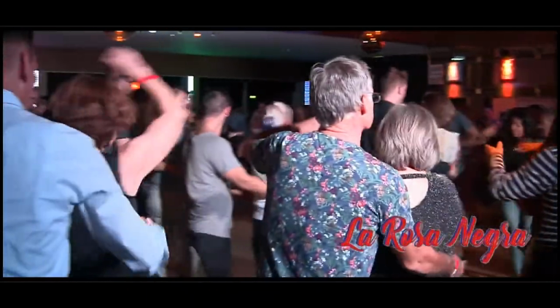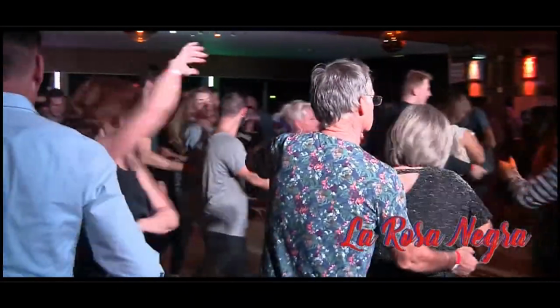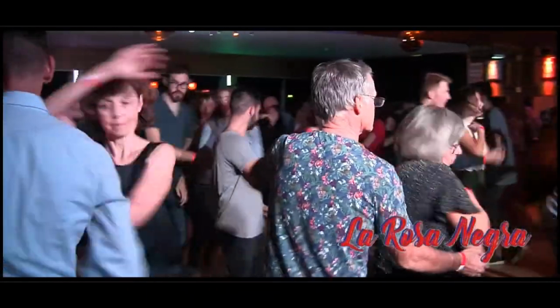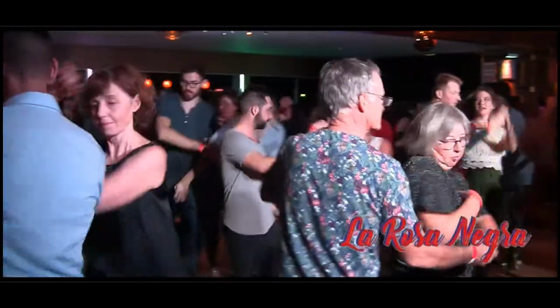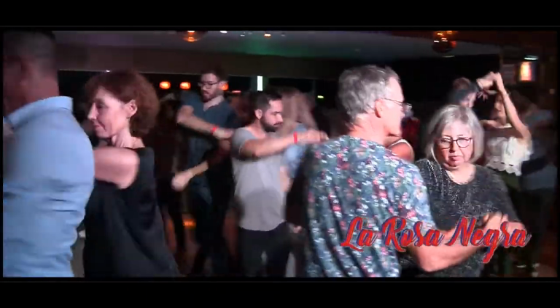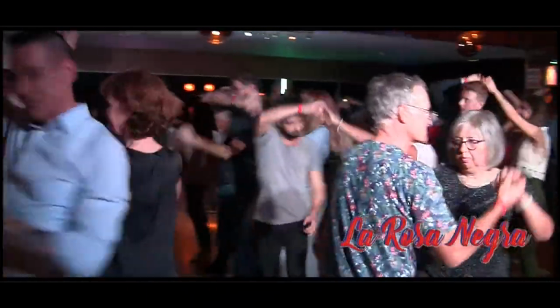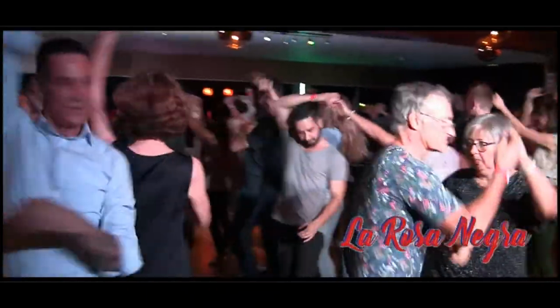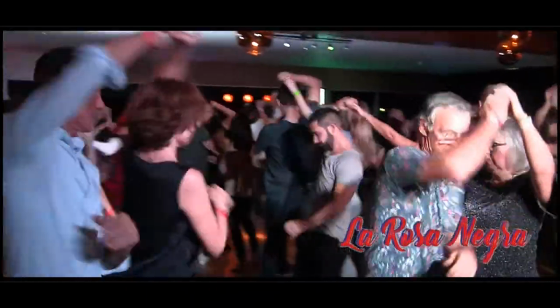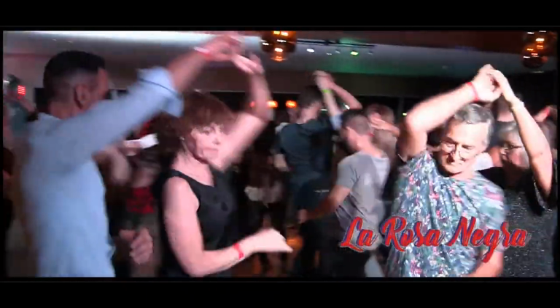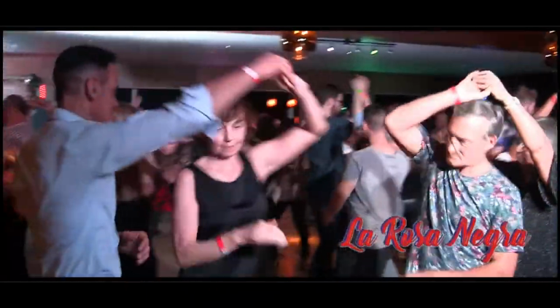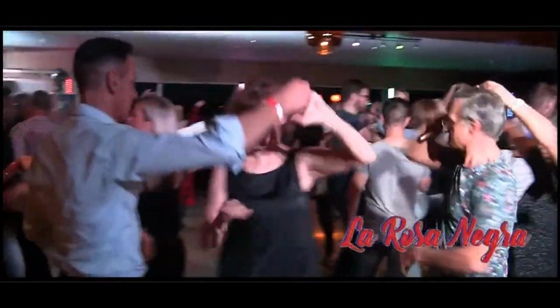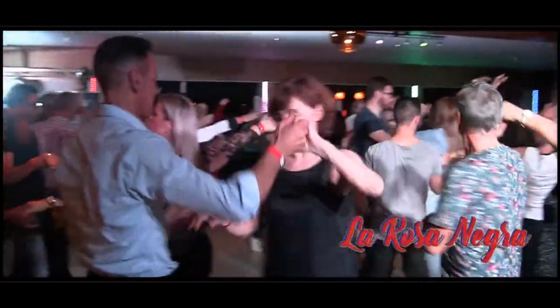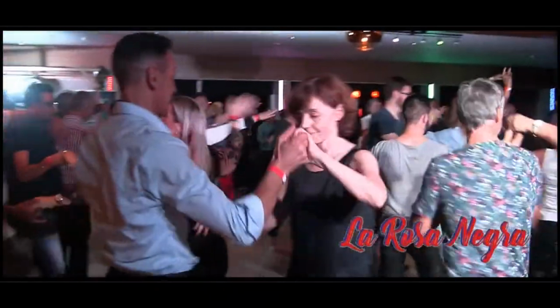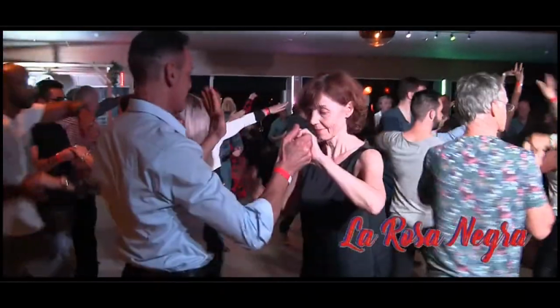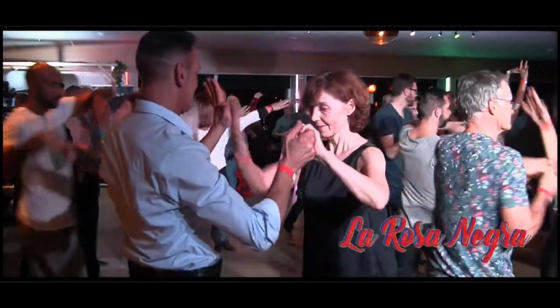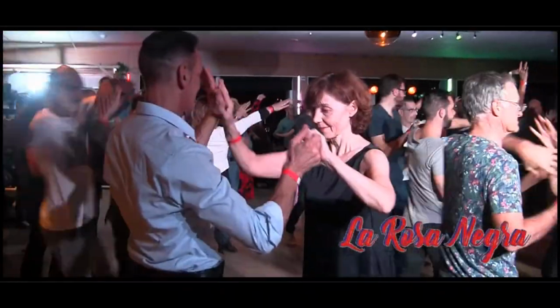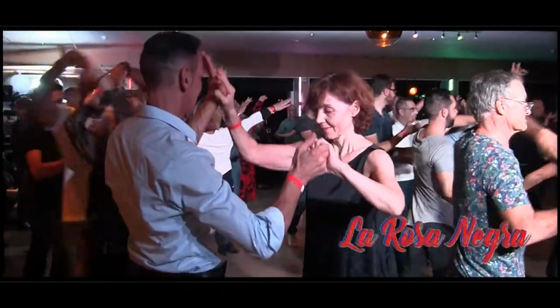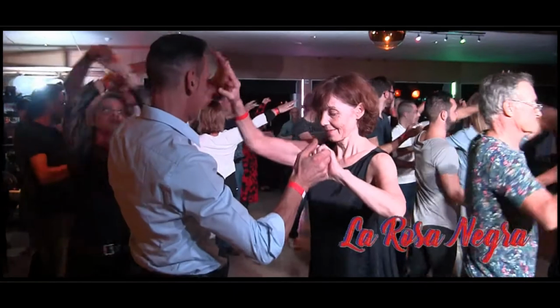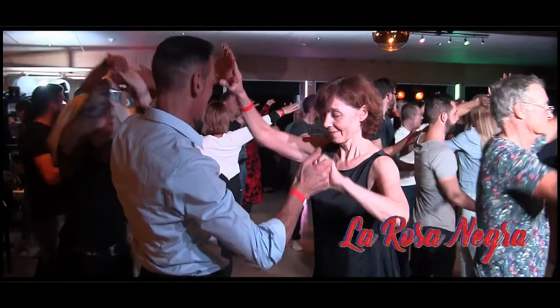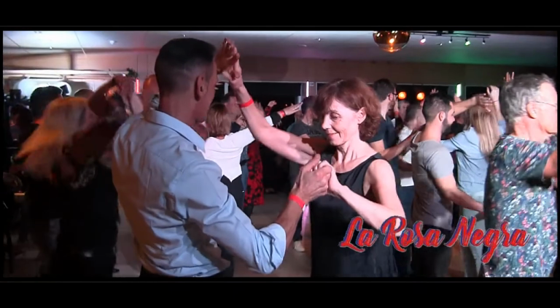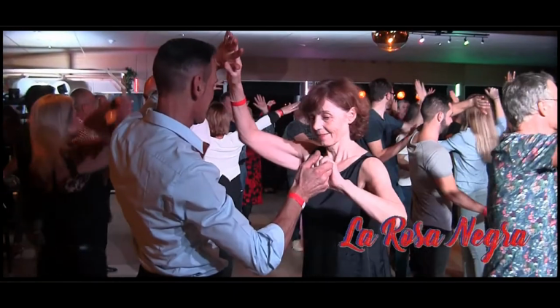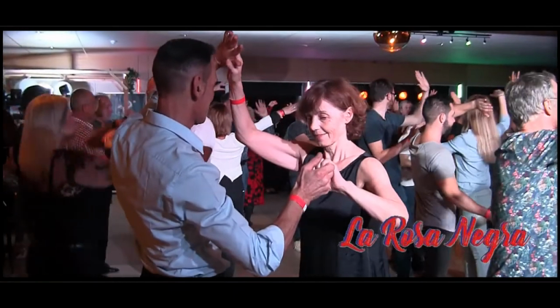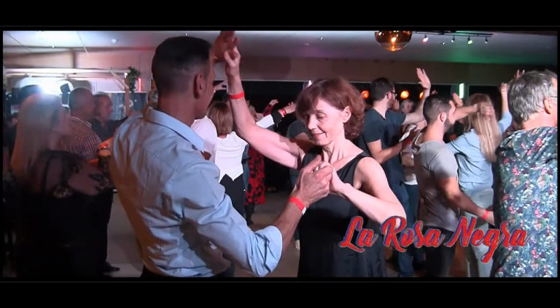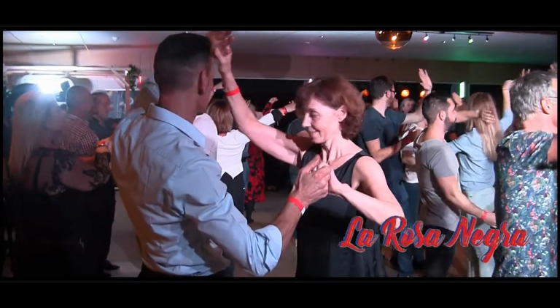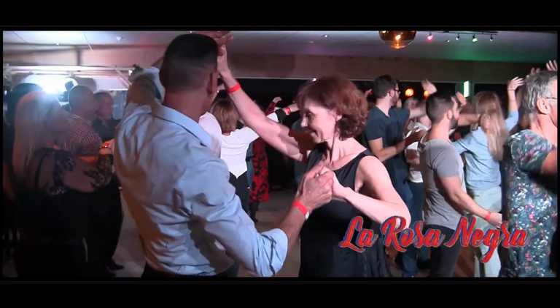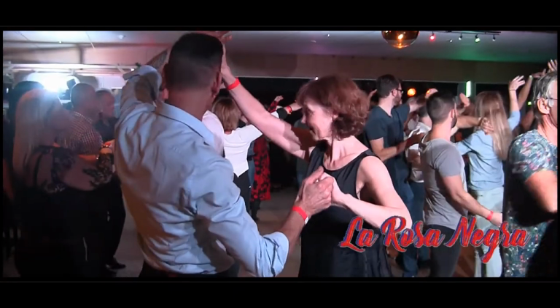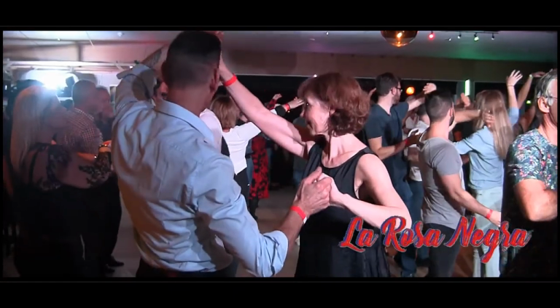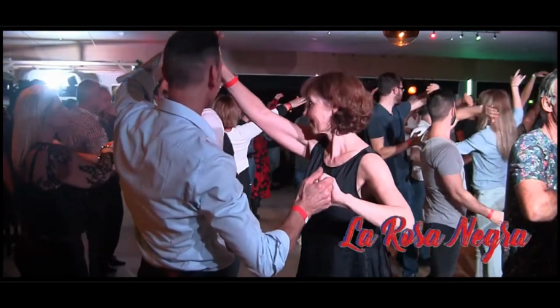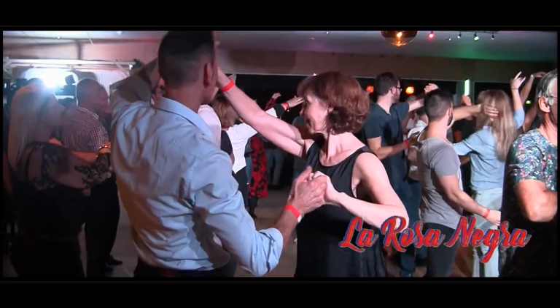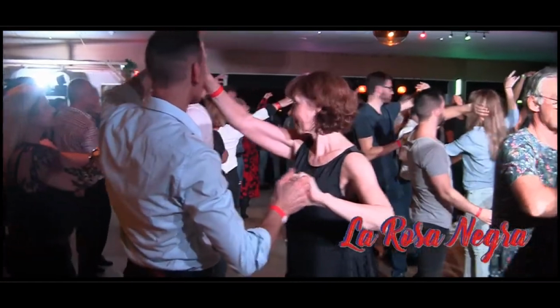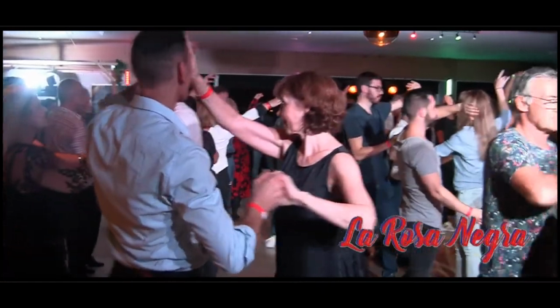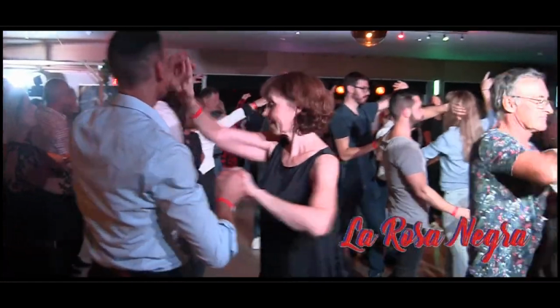One, two, three, freeze. Everyone is open. Don't touch your neighbor. Please be careful.